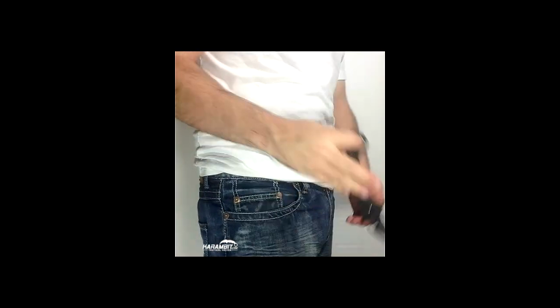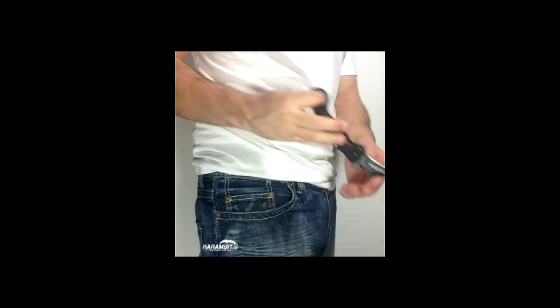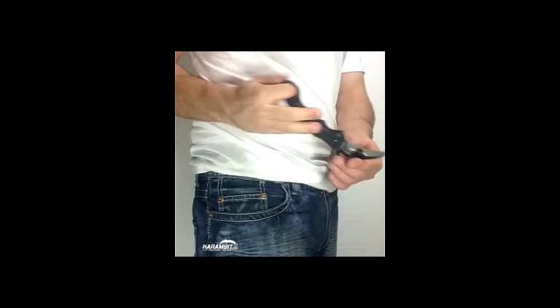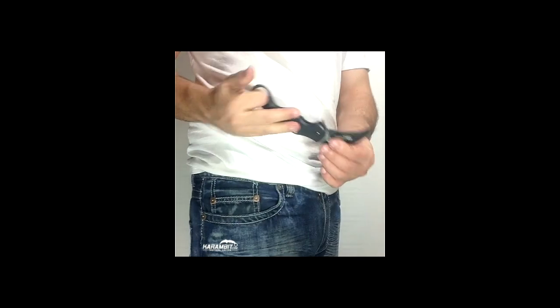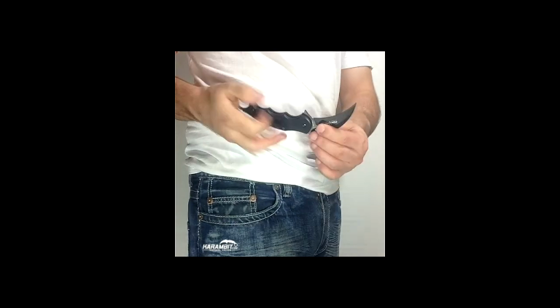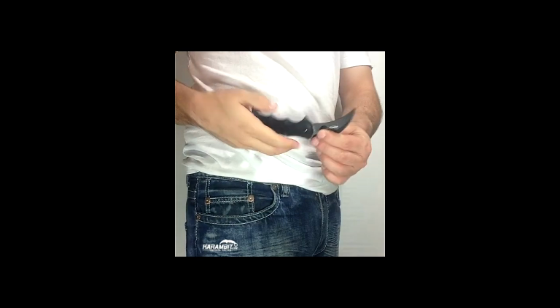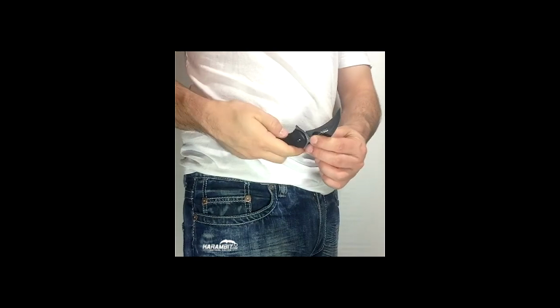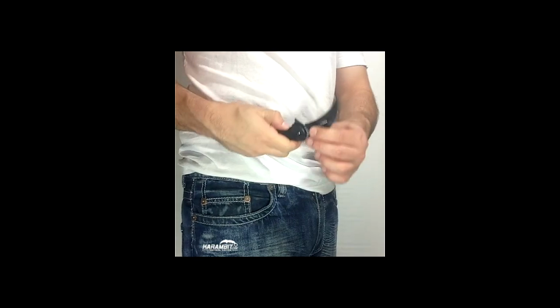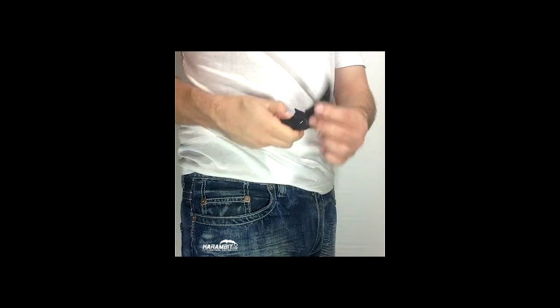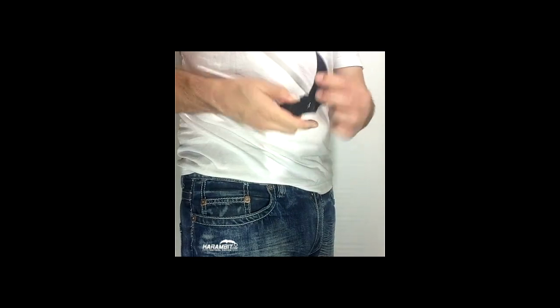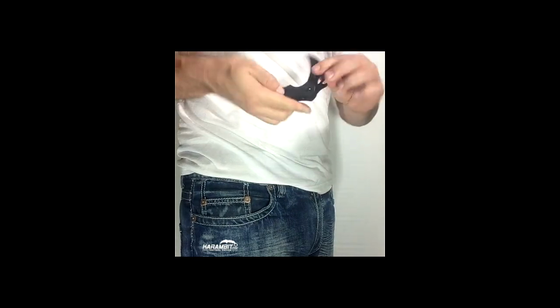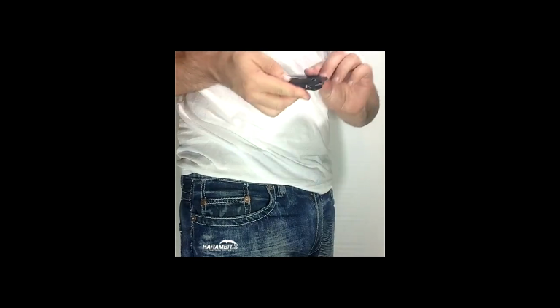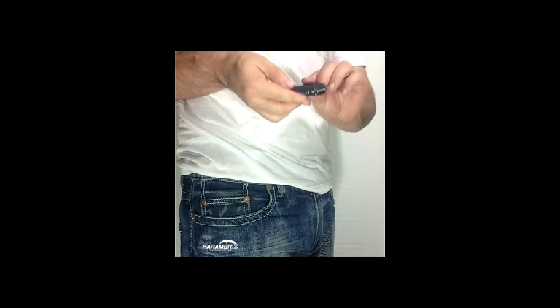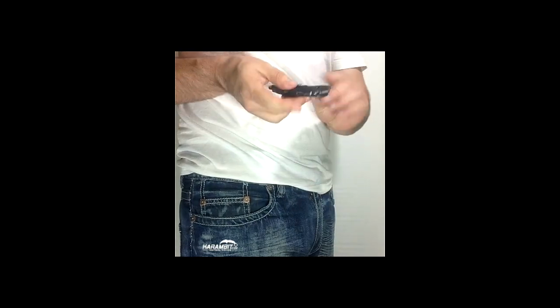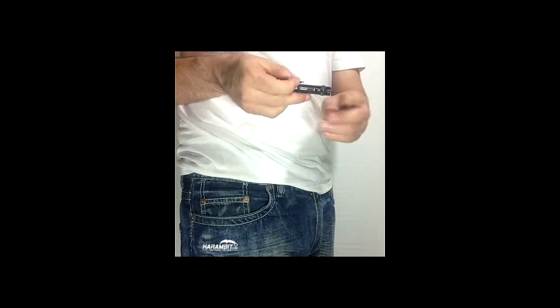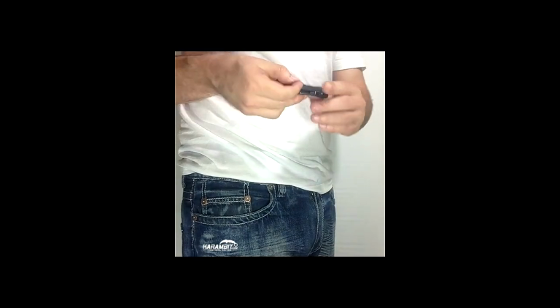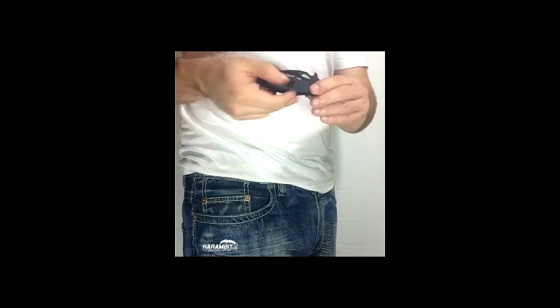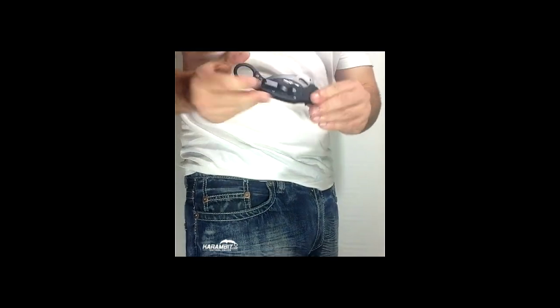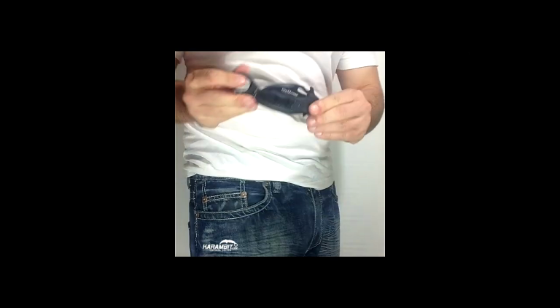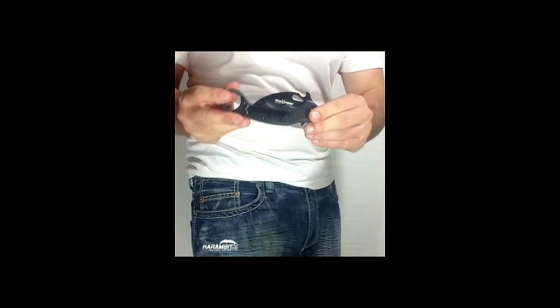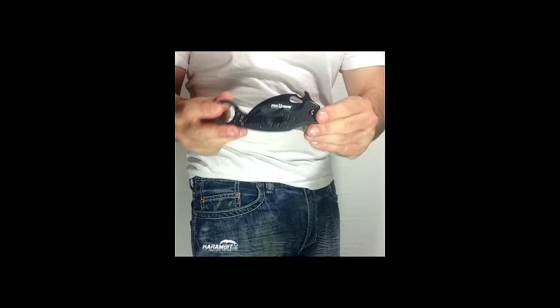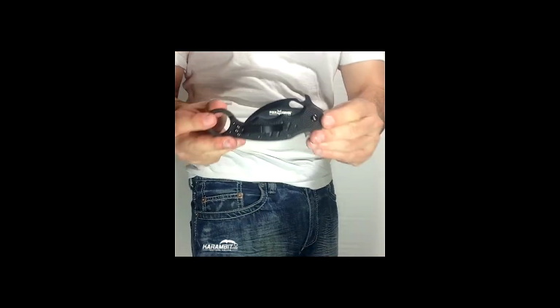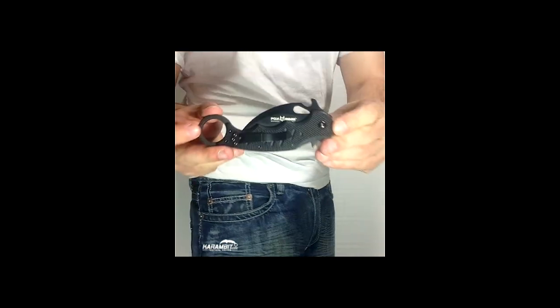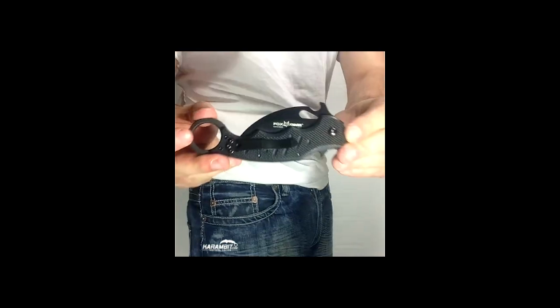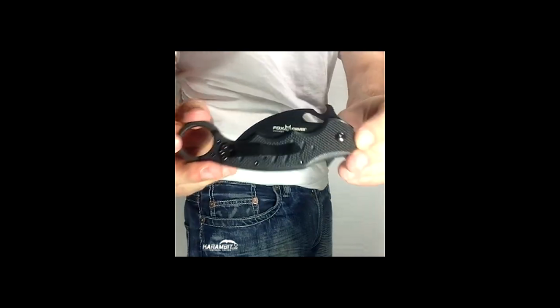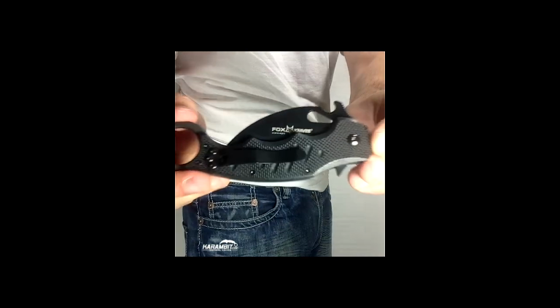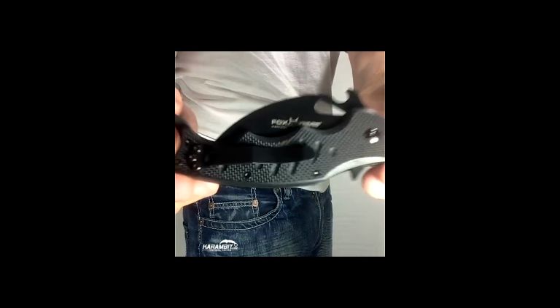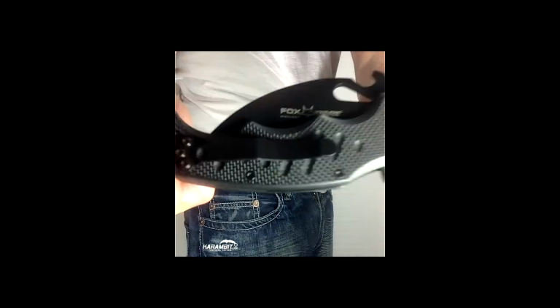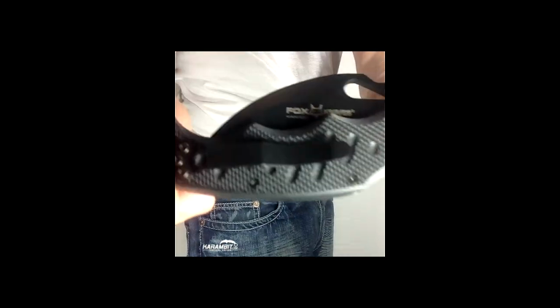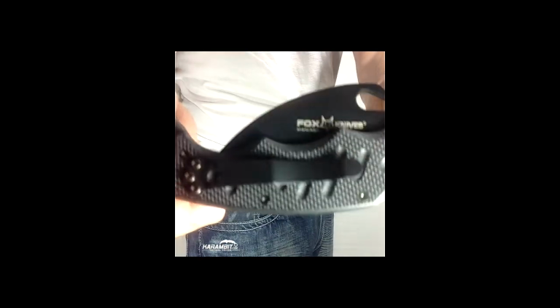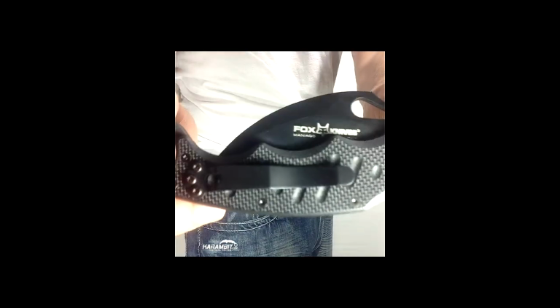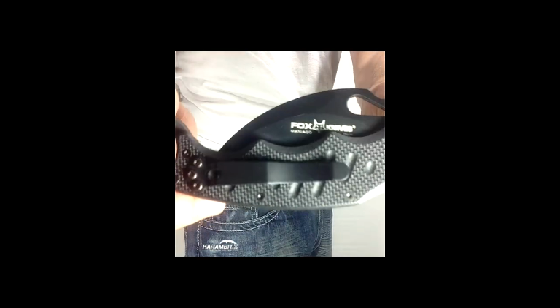Featuring the Fox 479 G10 karambit from karambit.com.